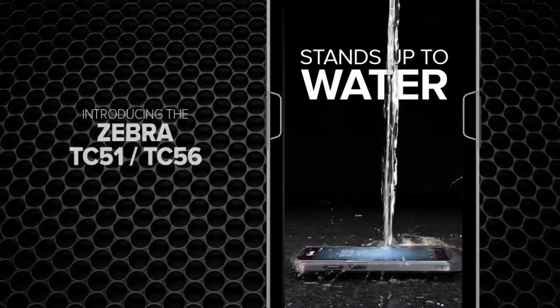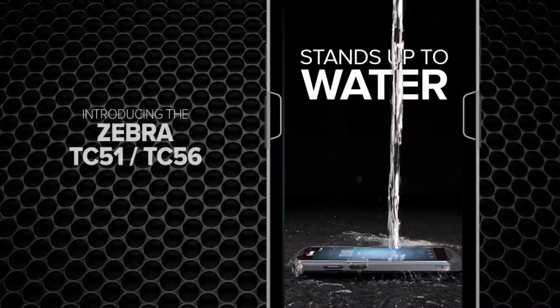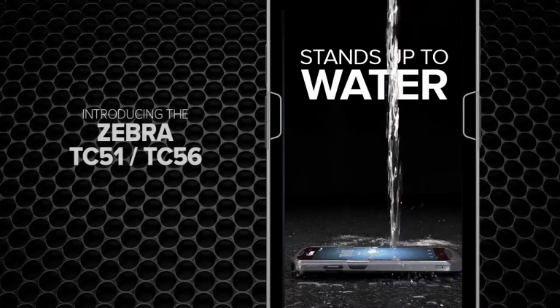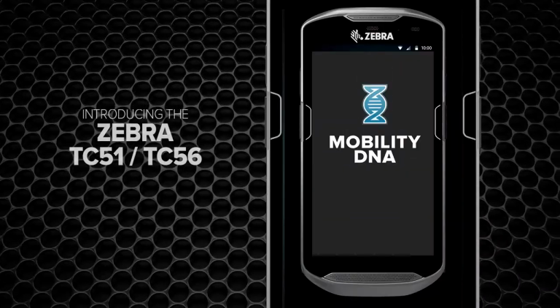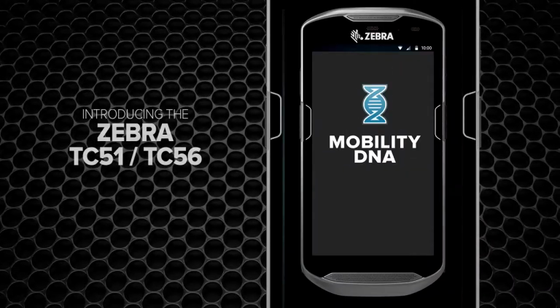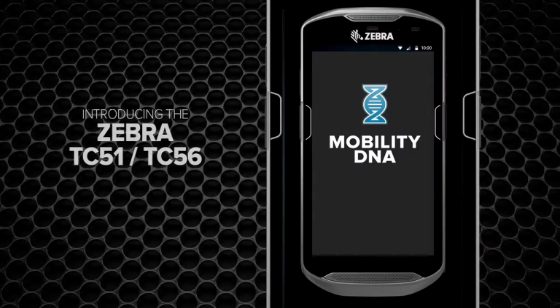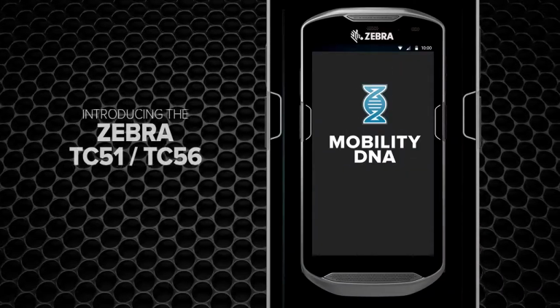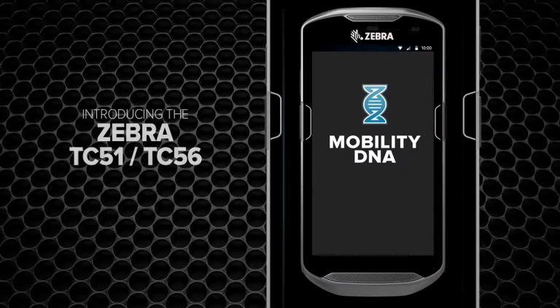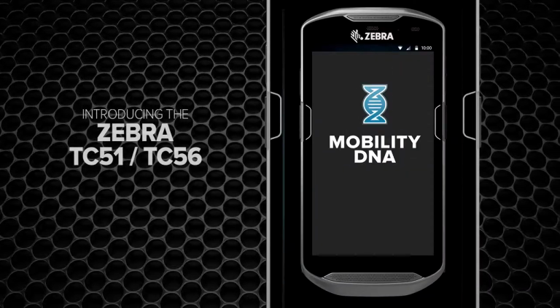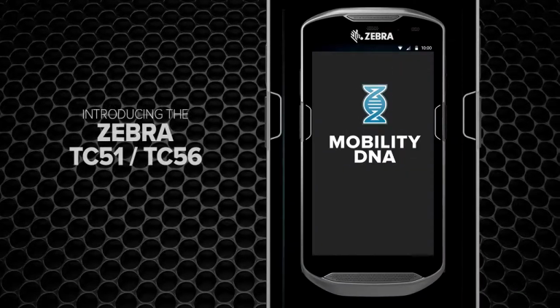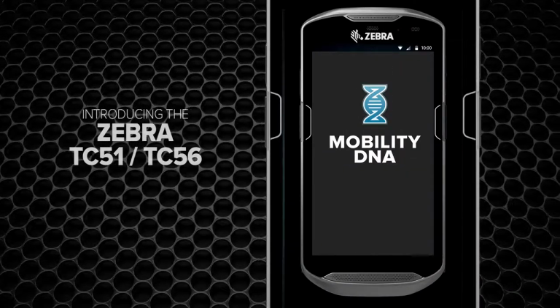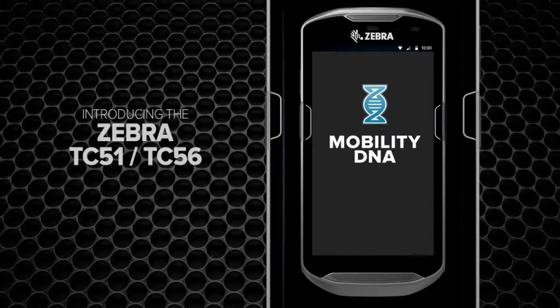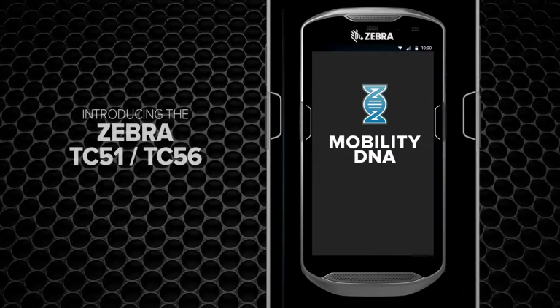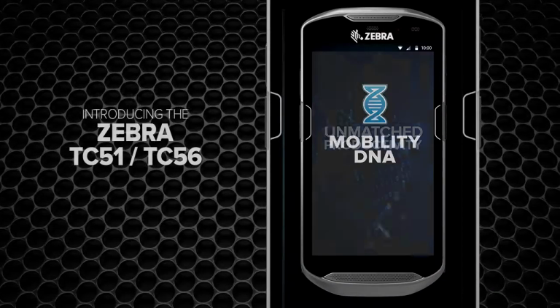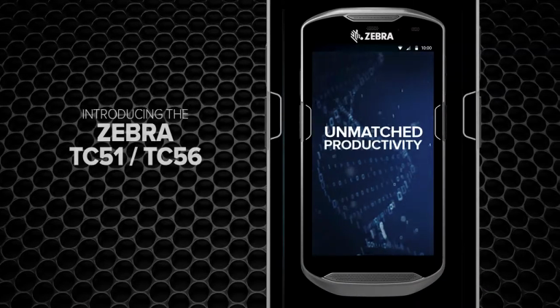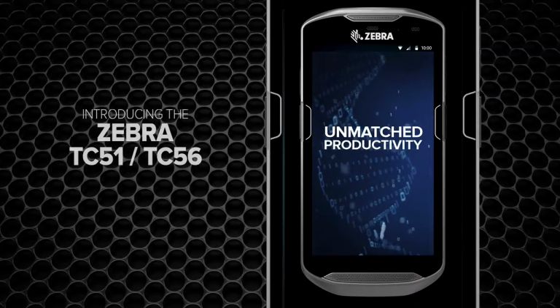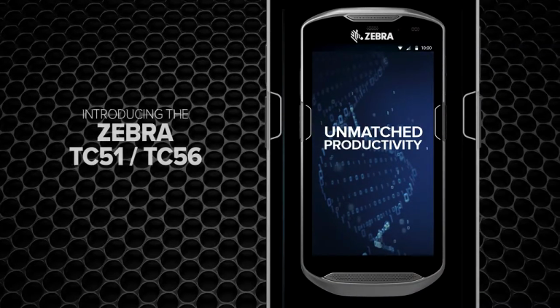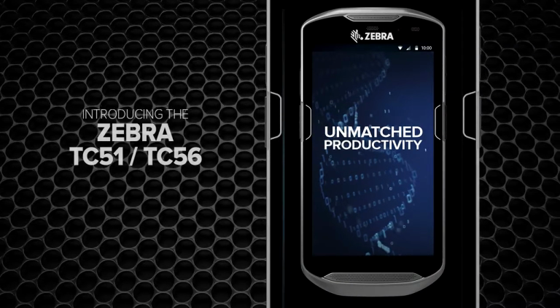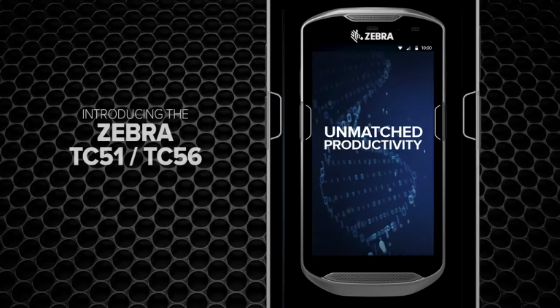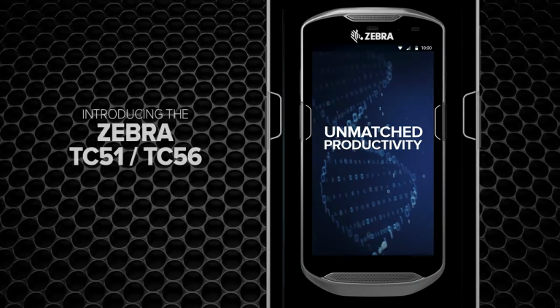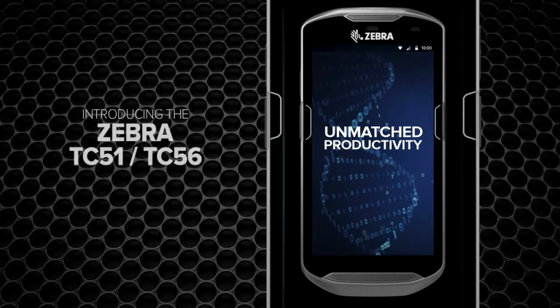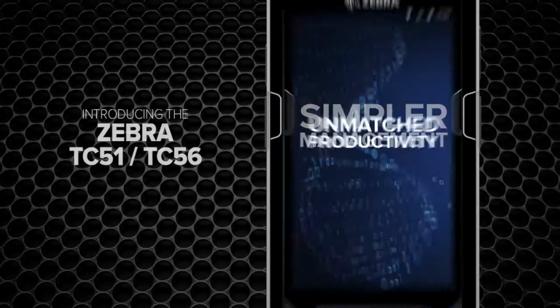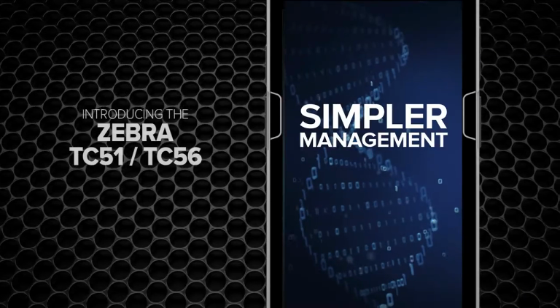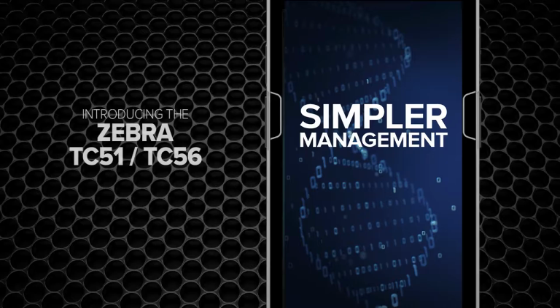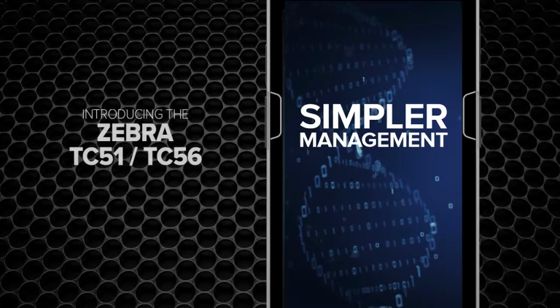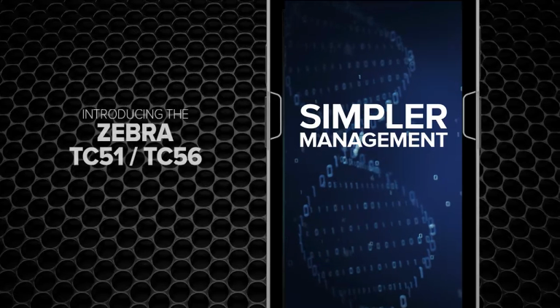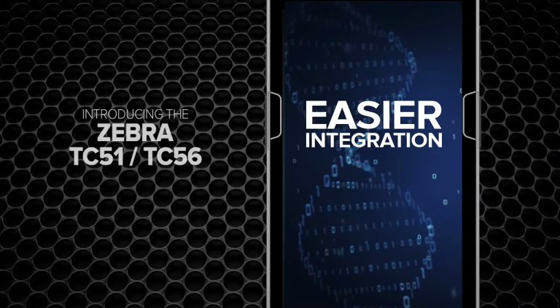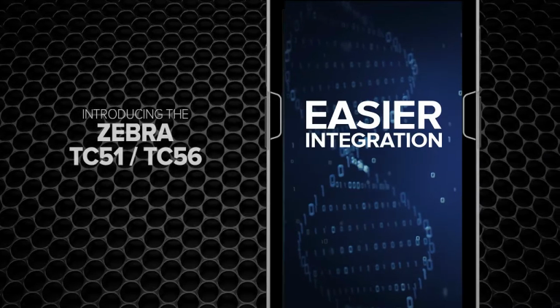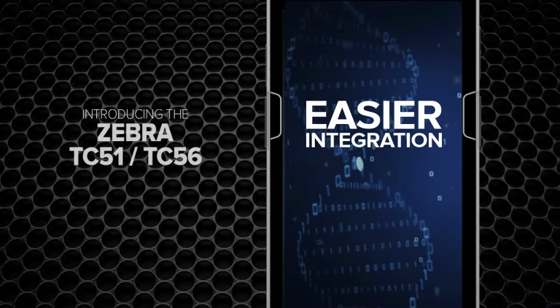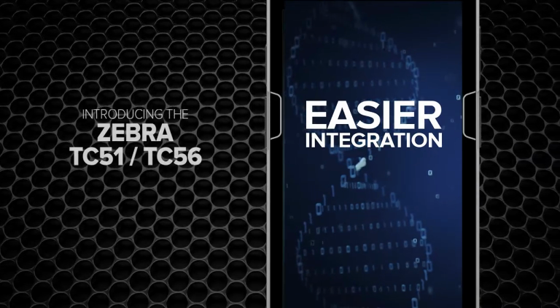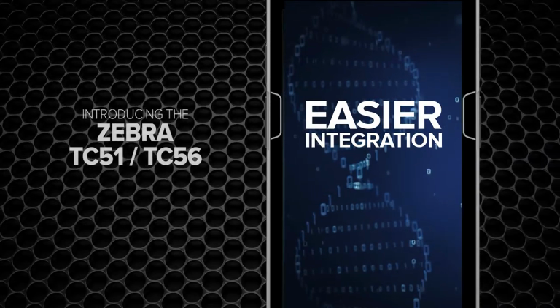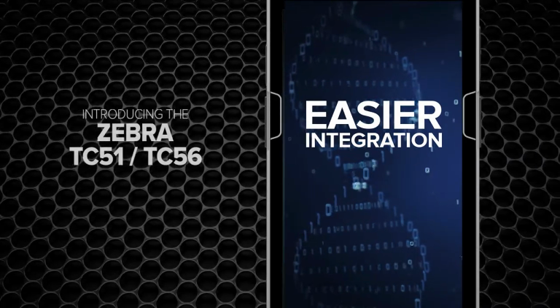And with mobility DNA, you get unmatched productivity, simpler management, and easier integration.